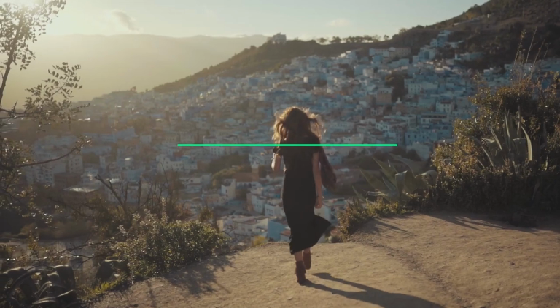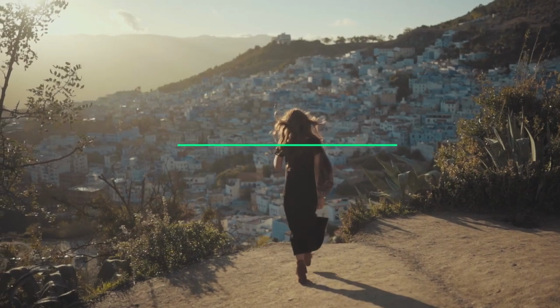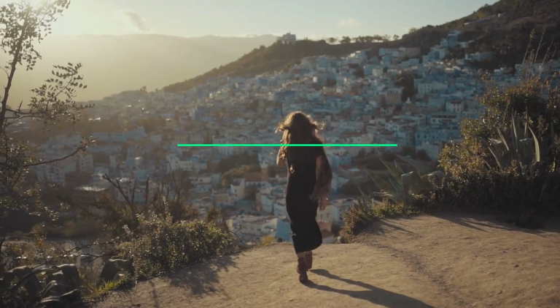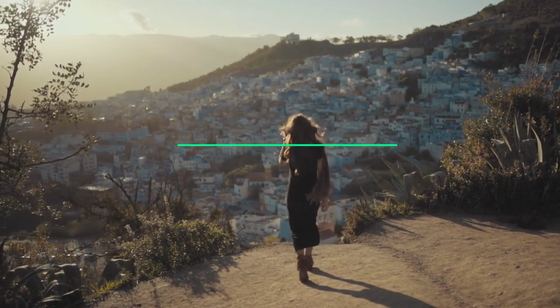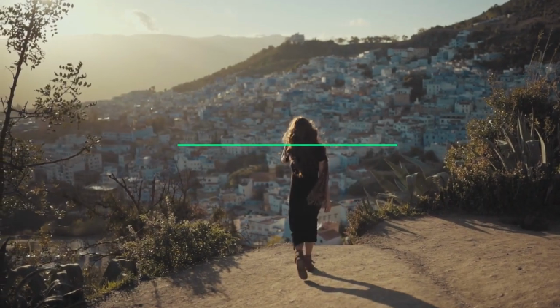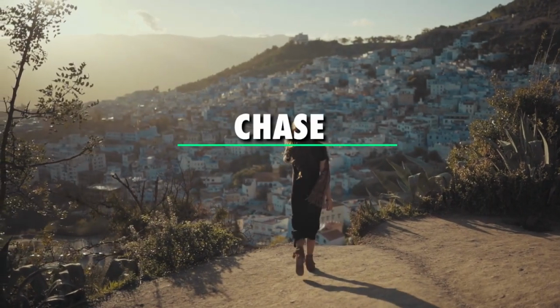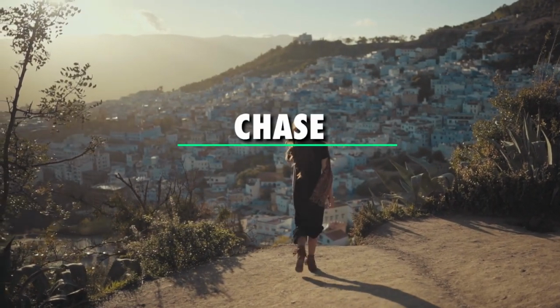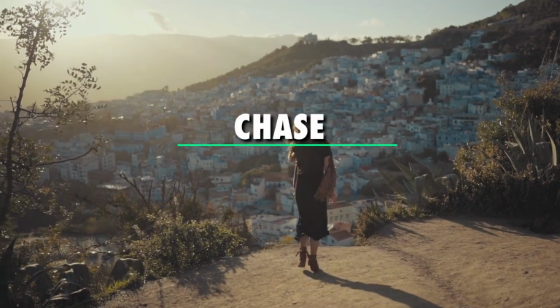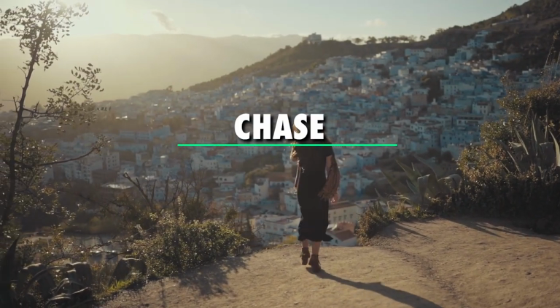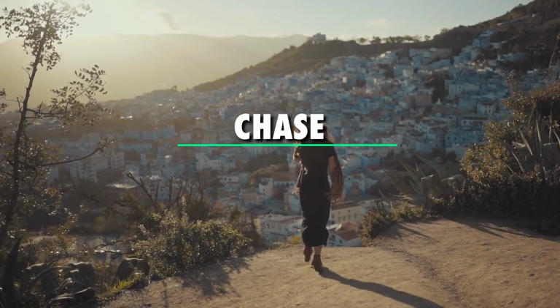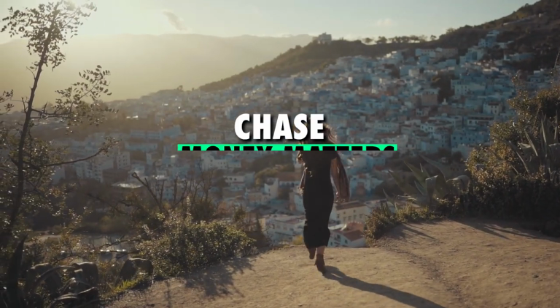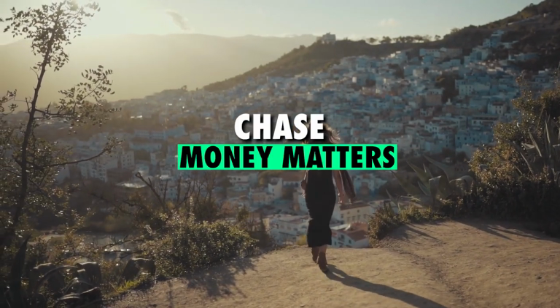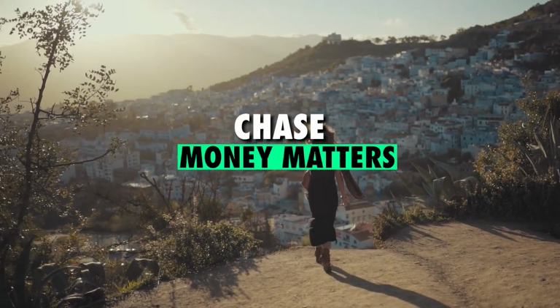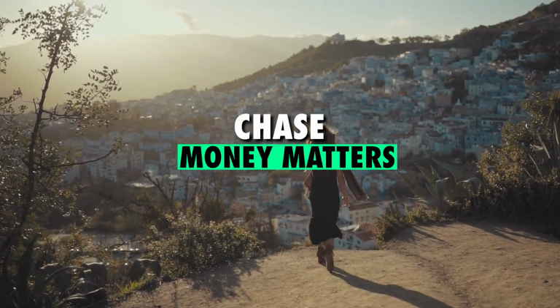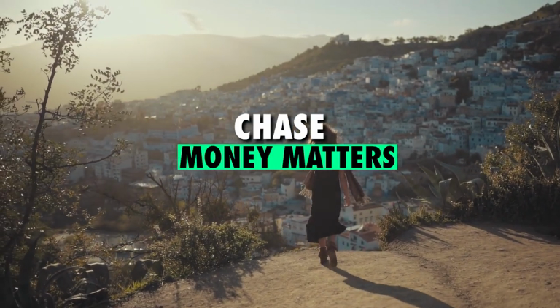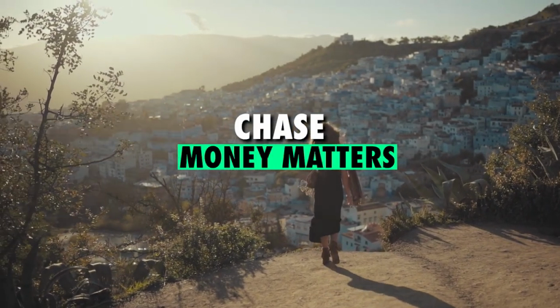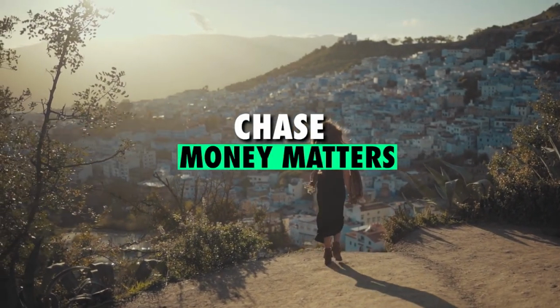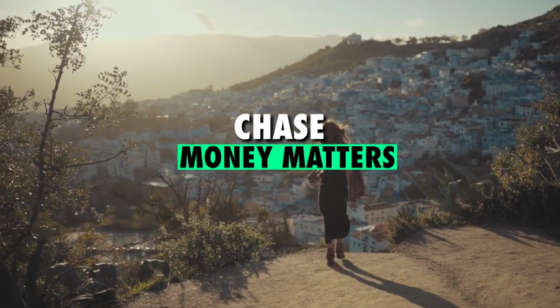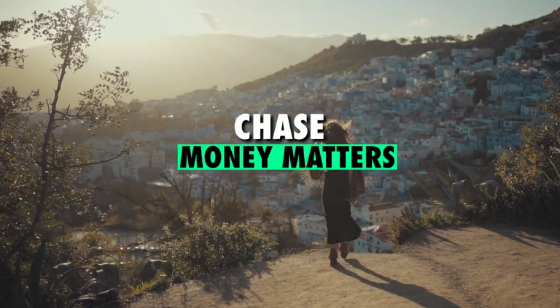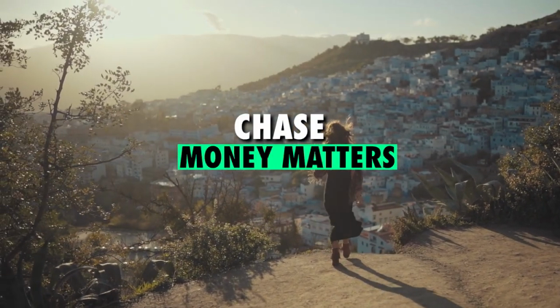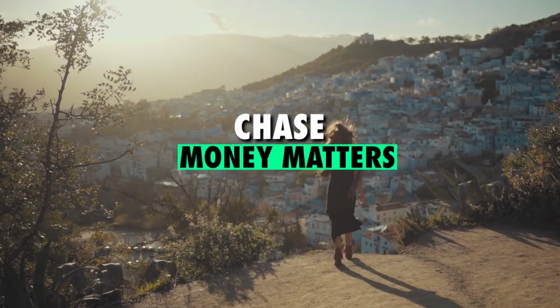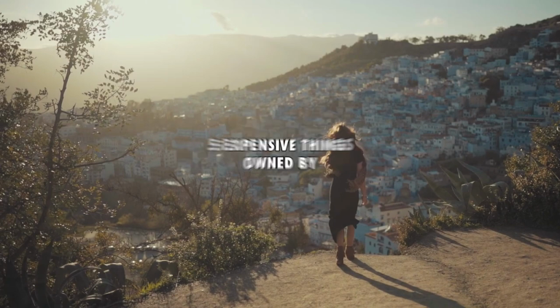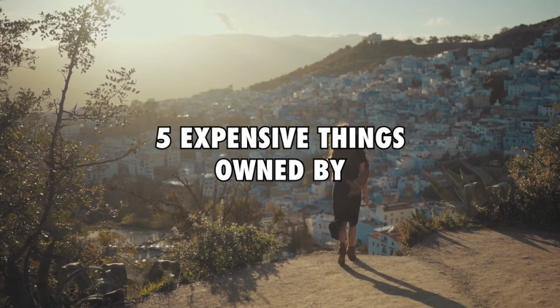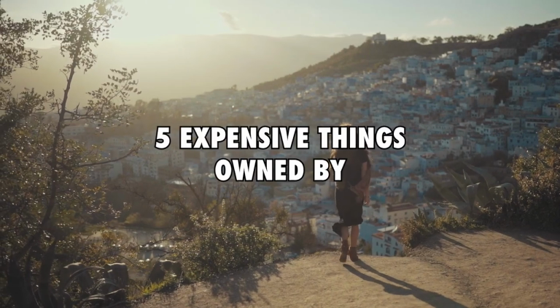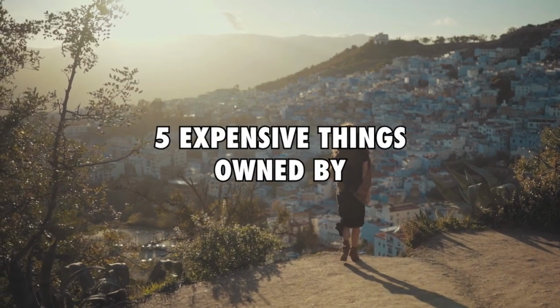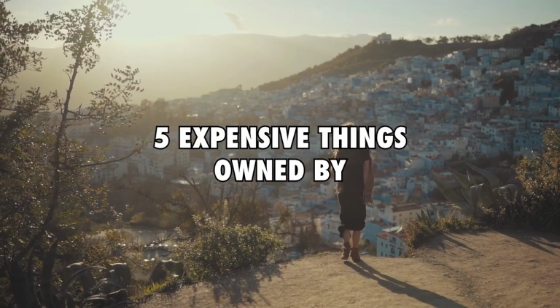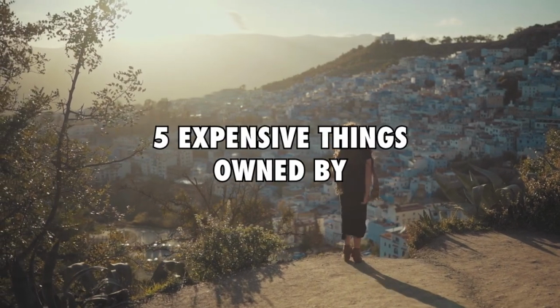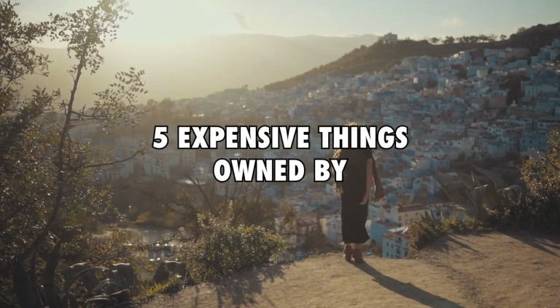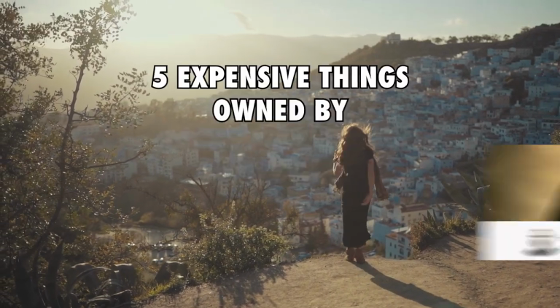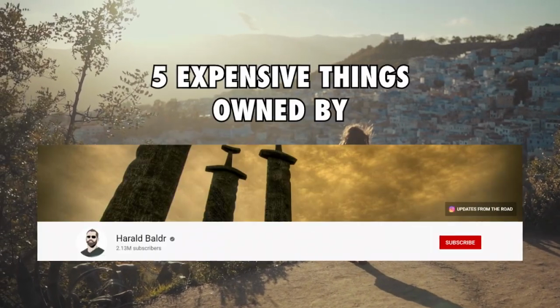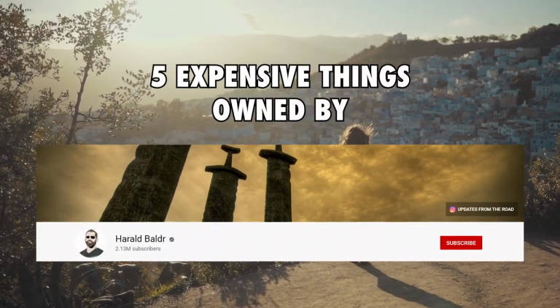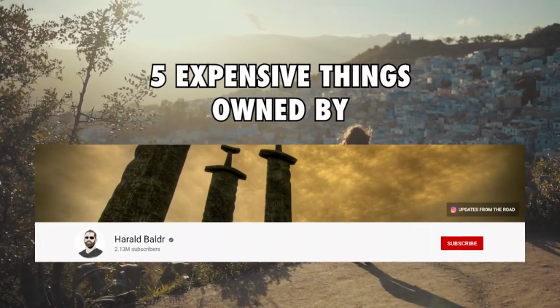Hey guys, I'm Chase and welcome back to Money Matters. In today's video, we shall be looking at 5 expensive things owned by Harold Balder.